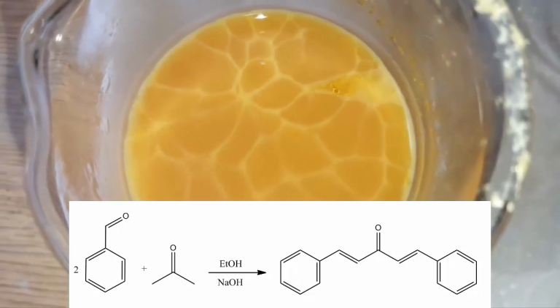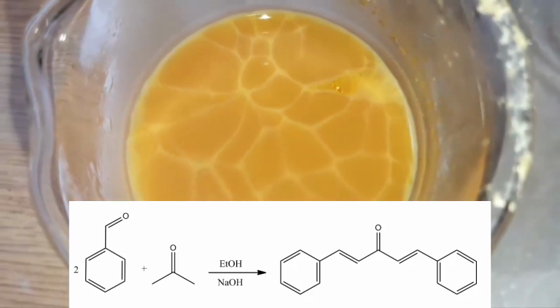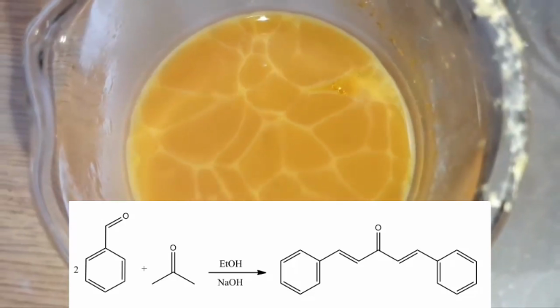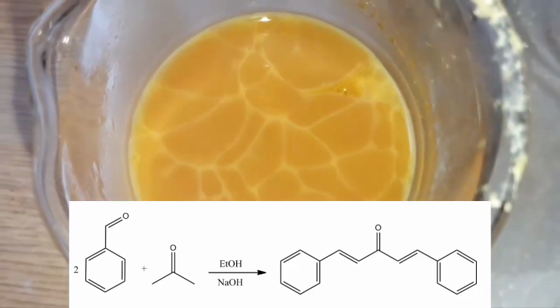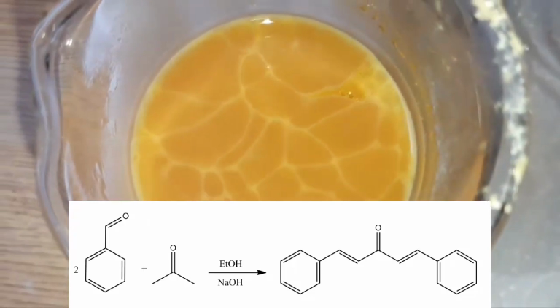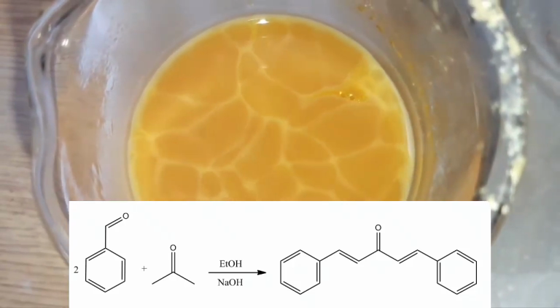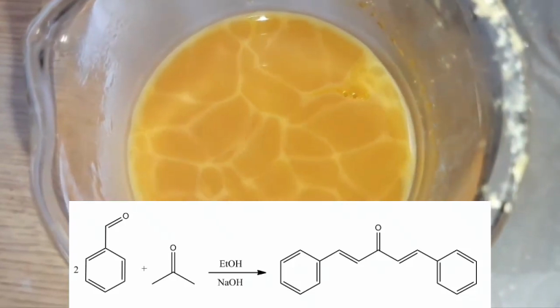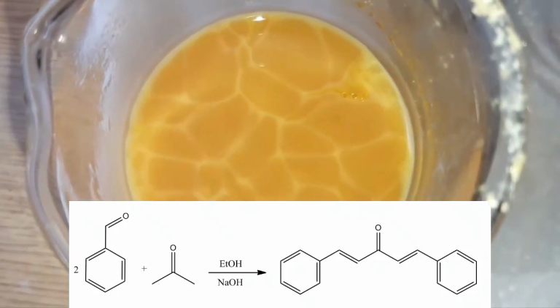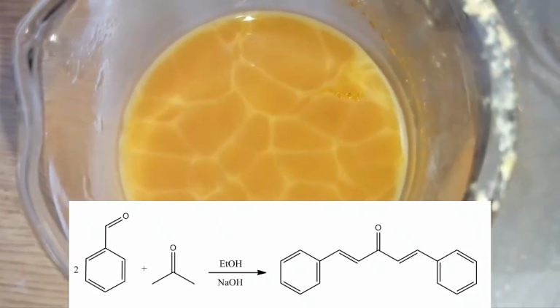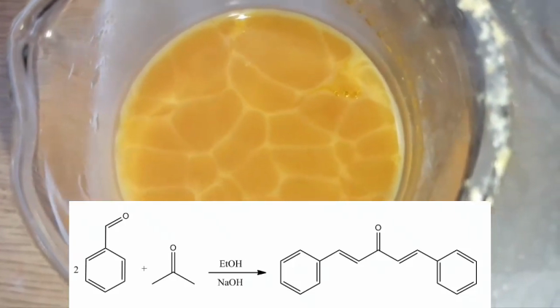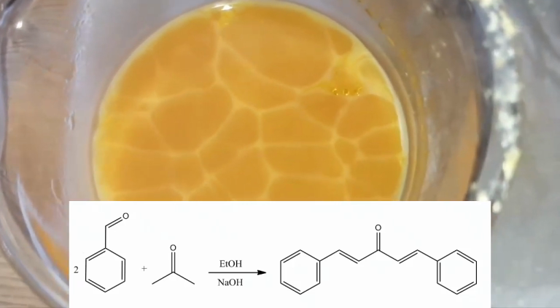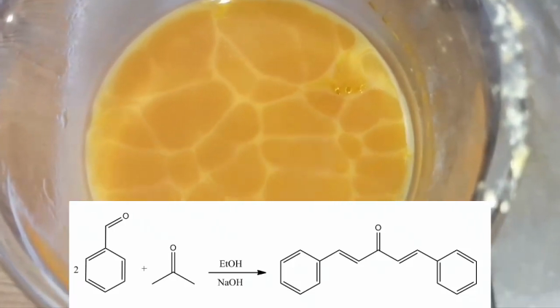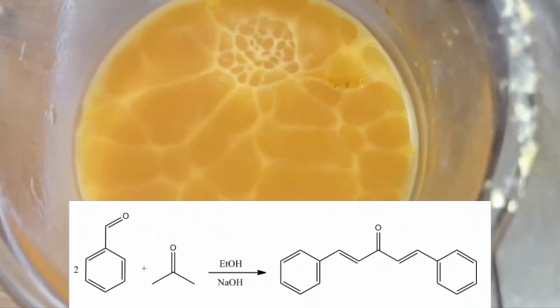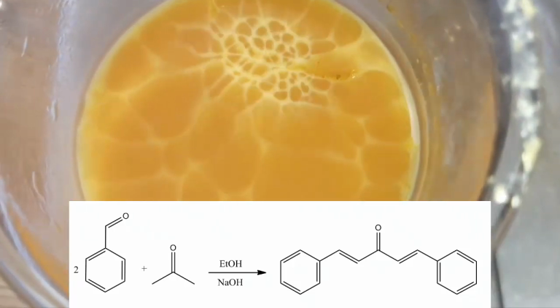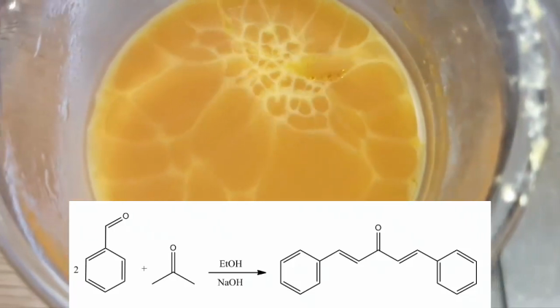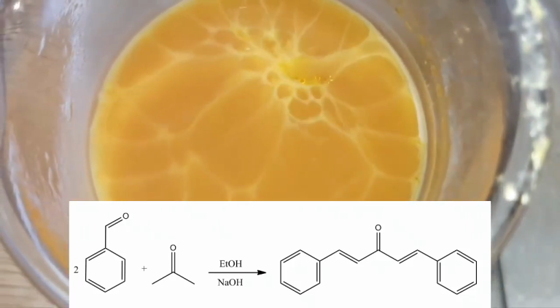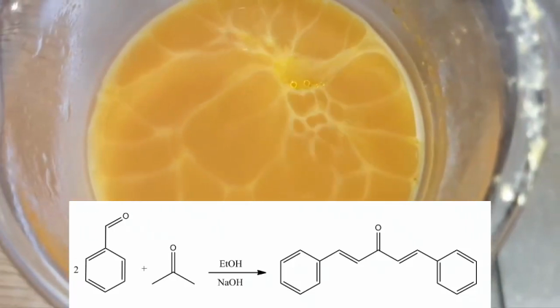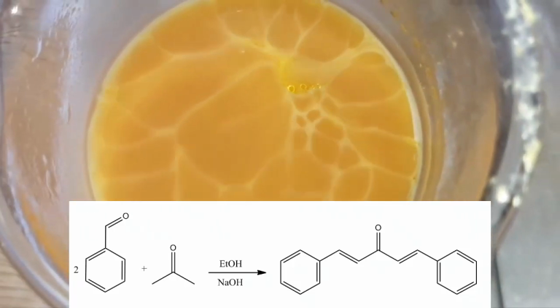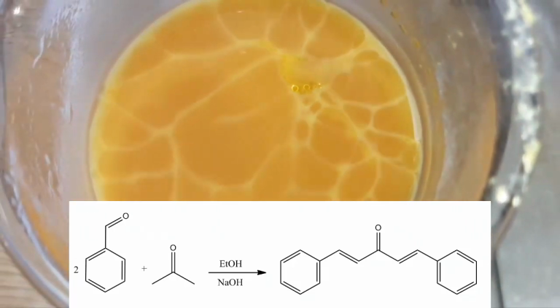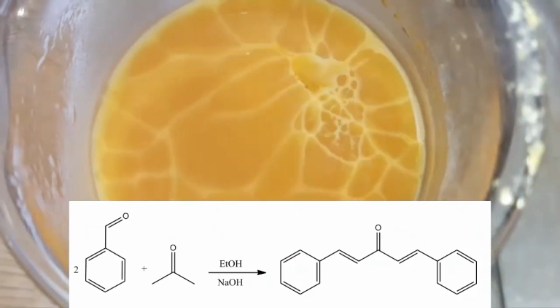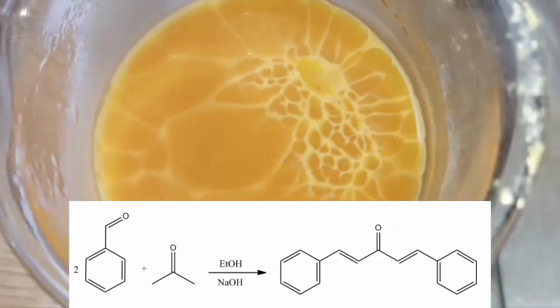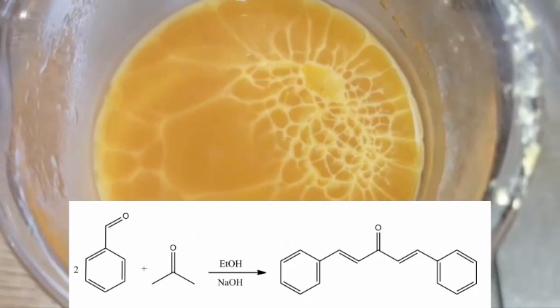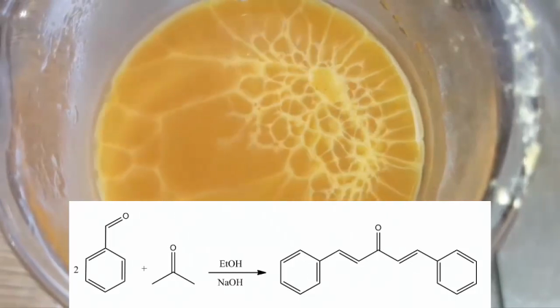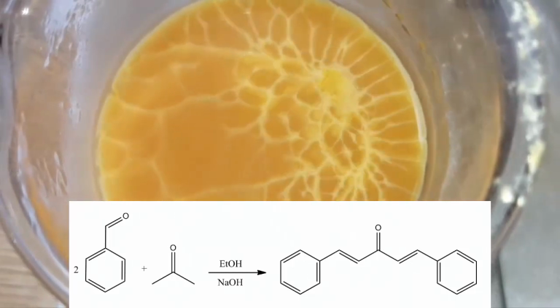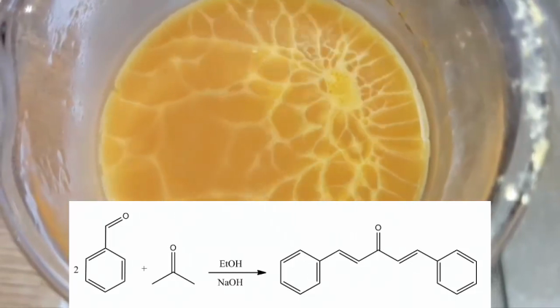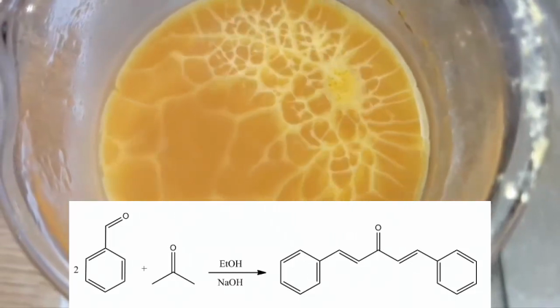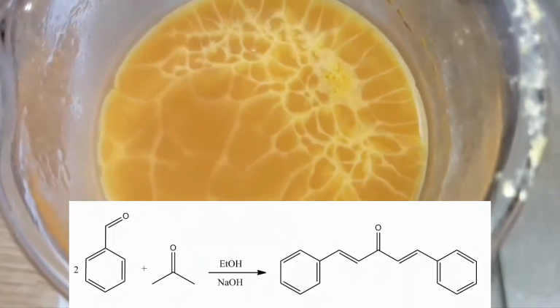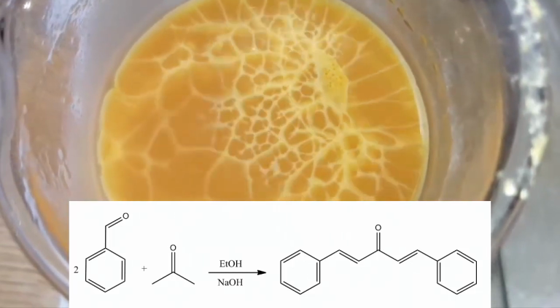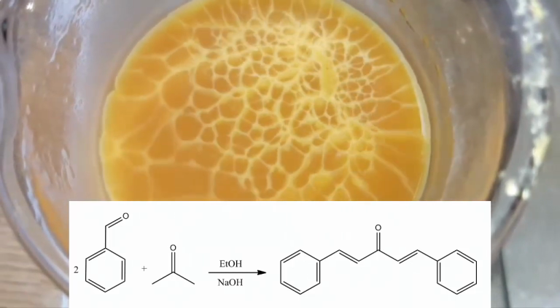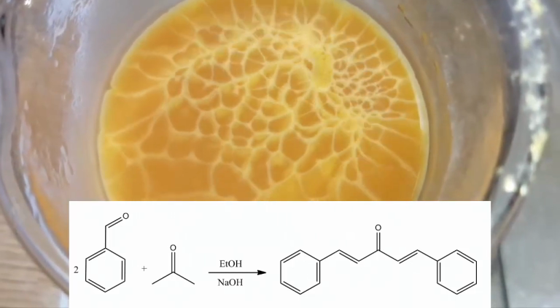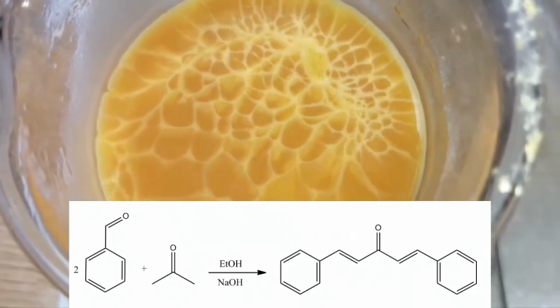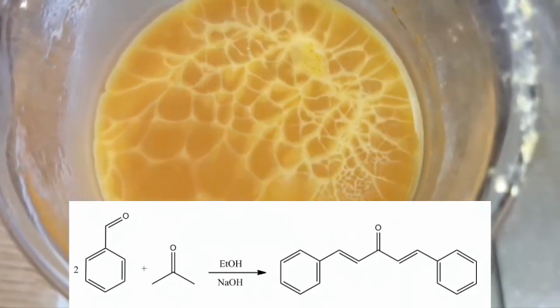Hello guys, today we'll be making dibenzalacetone and exploring its properties as a sunscreen.